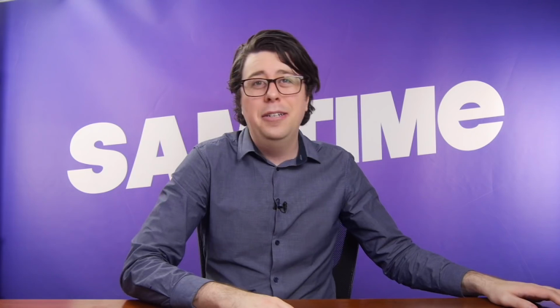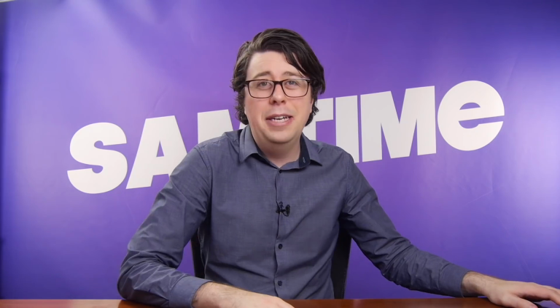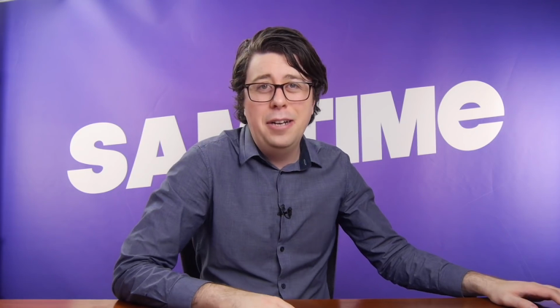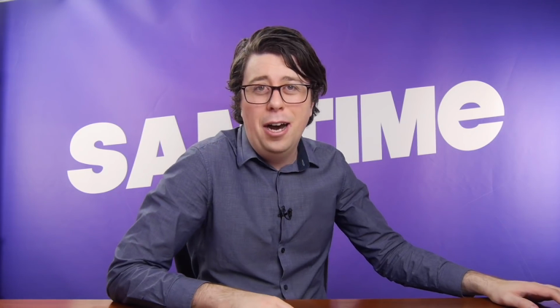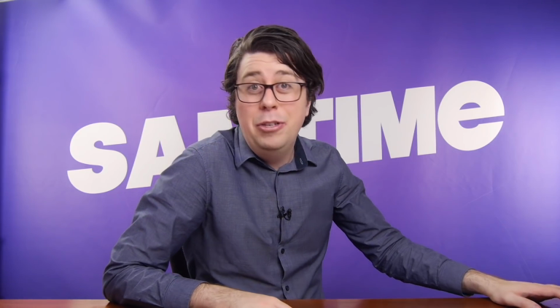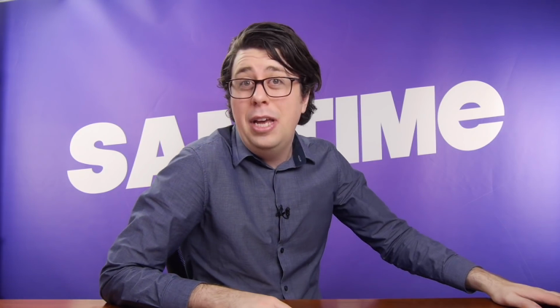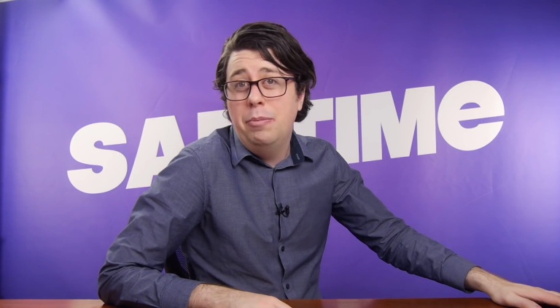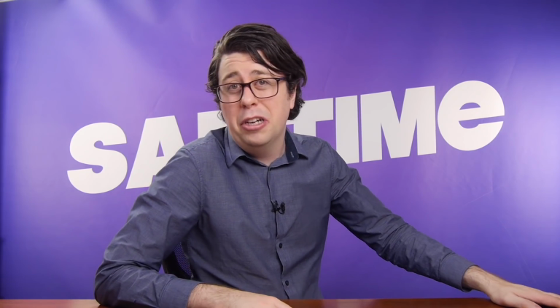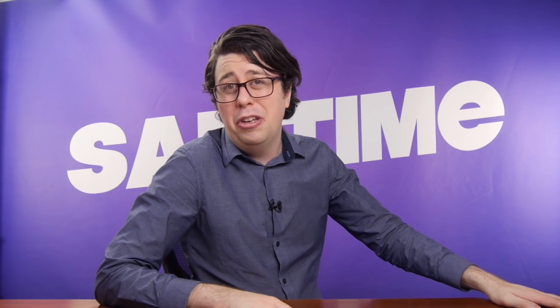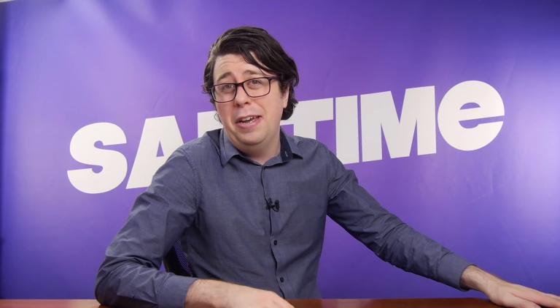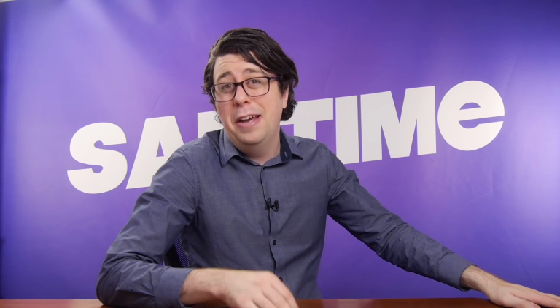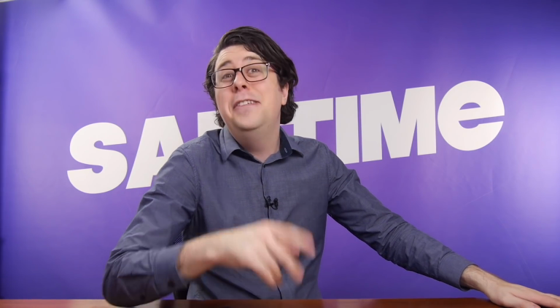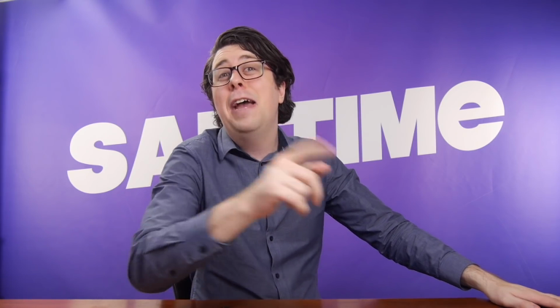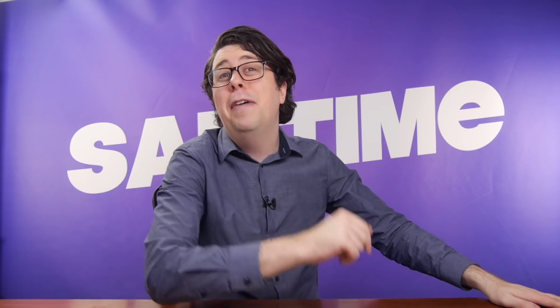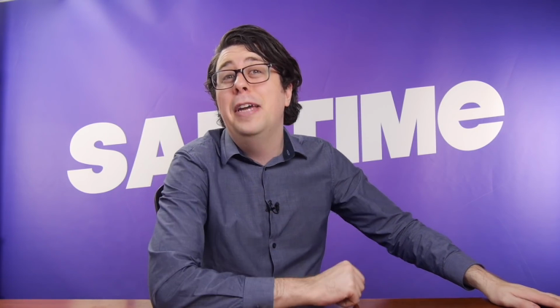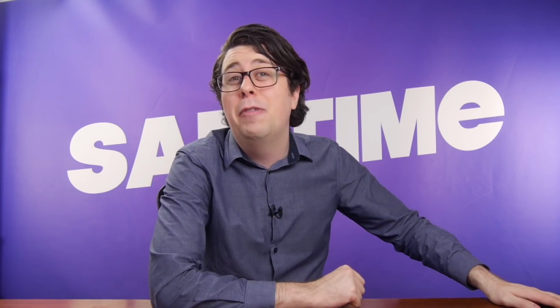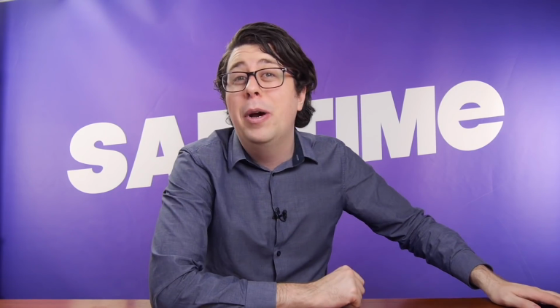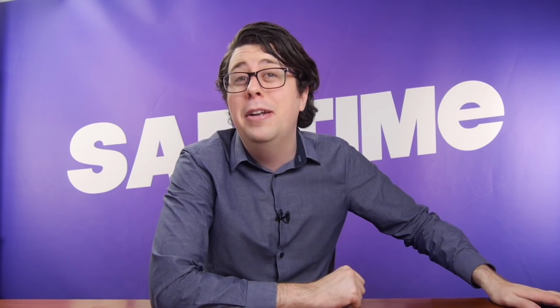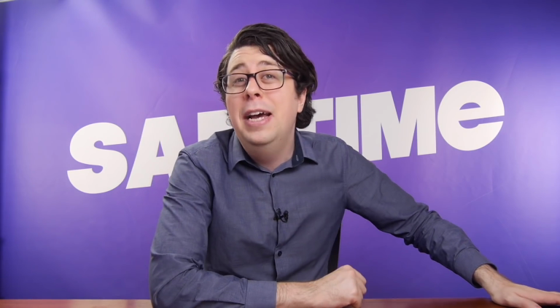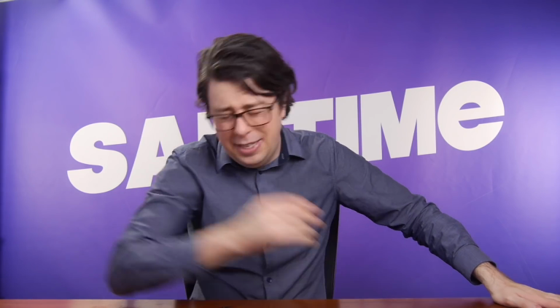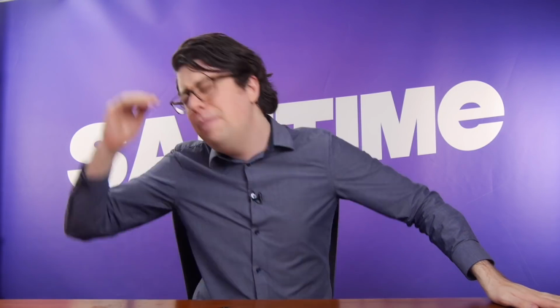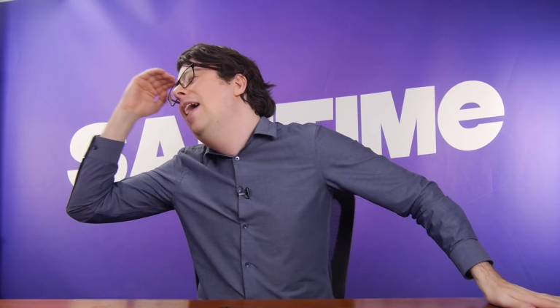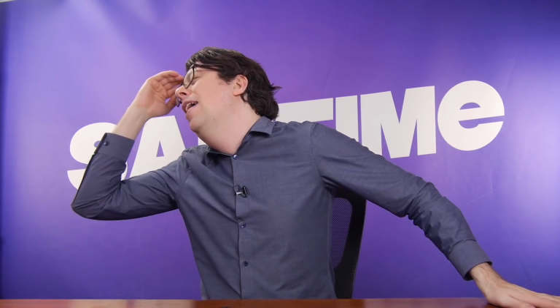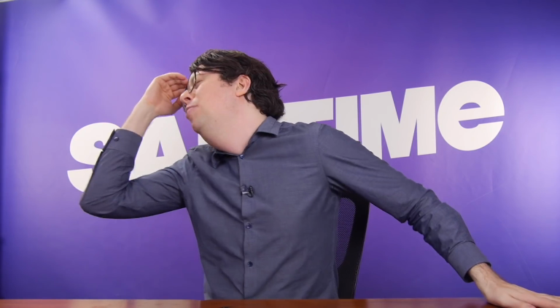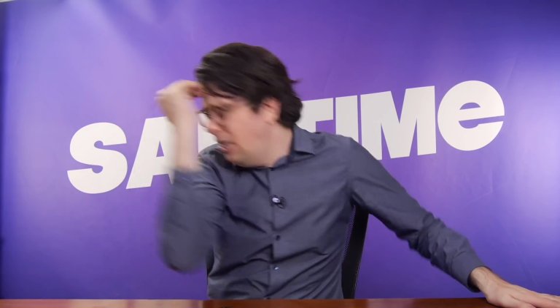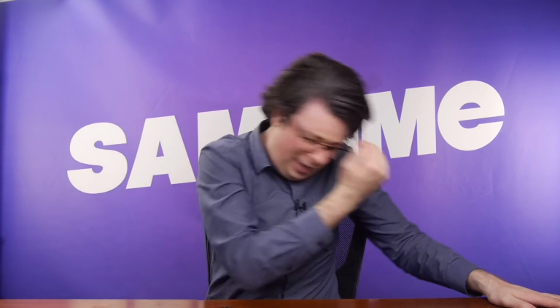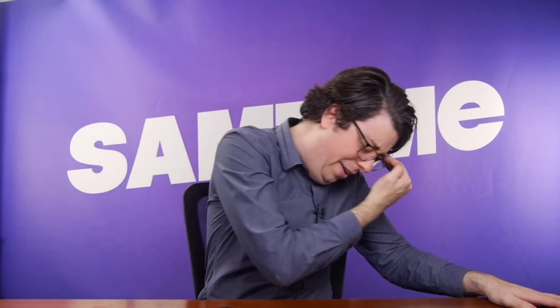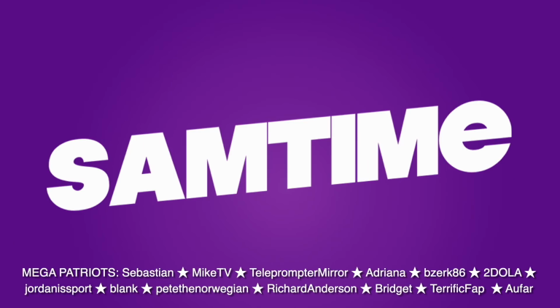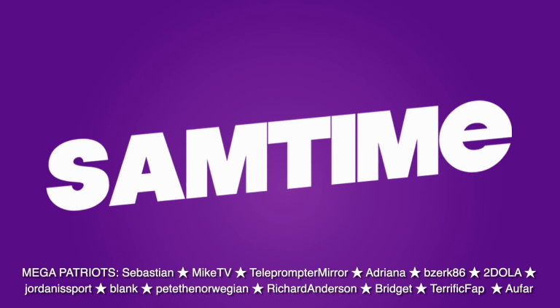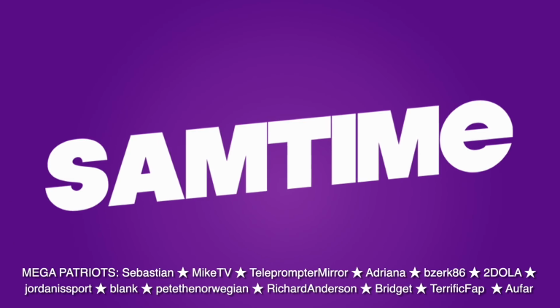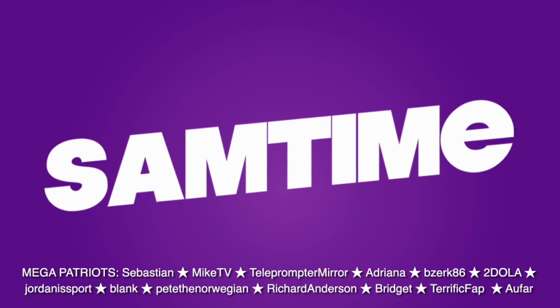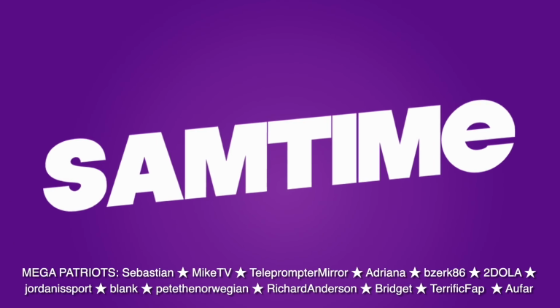Until next time, this is Sam Tucker saying: stay funky, everyone. Sam Time, signing off. Subscribe to Jake.